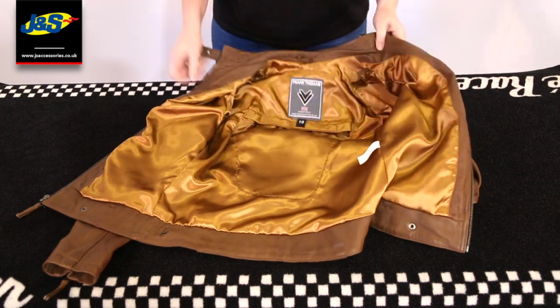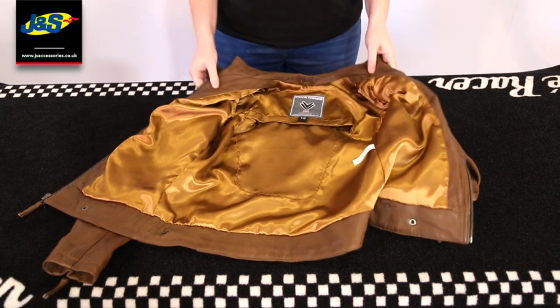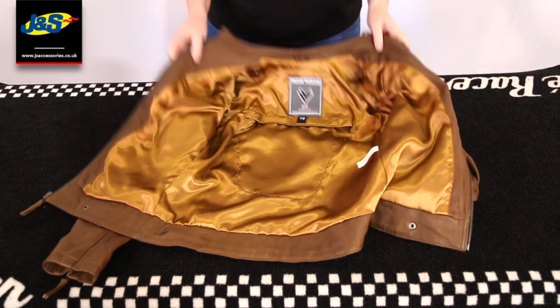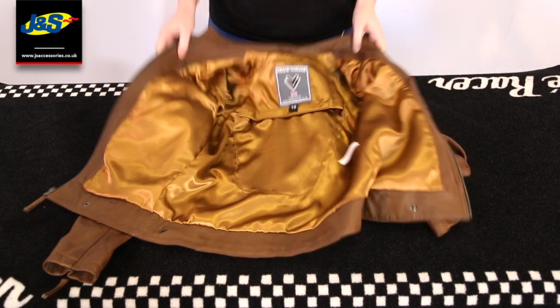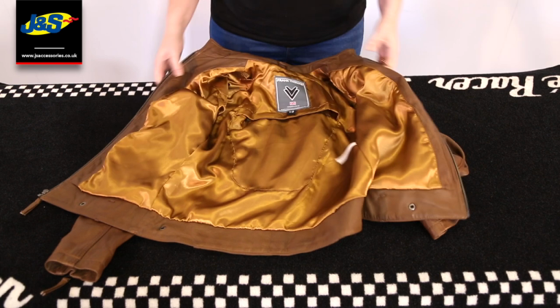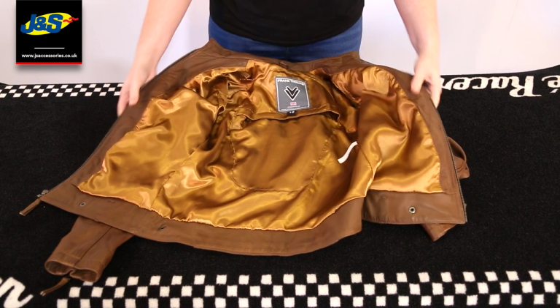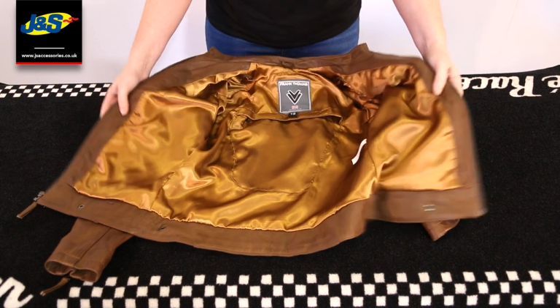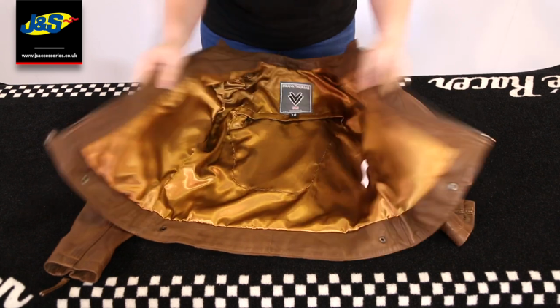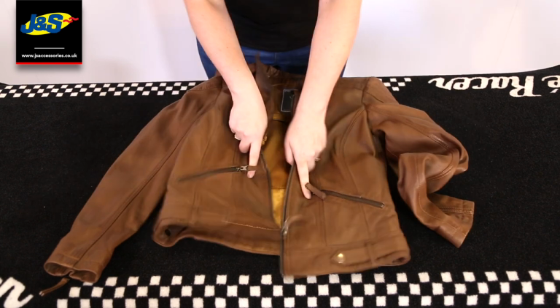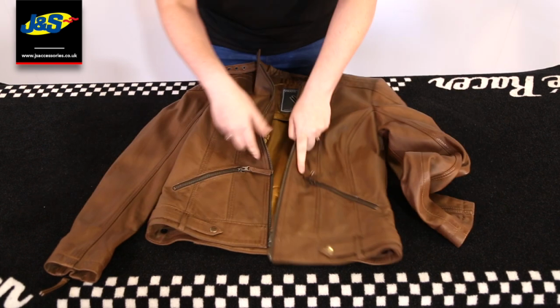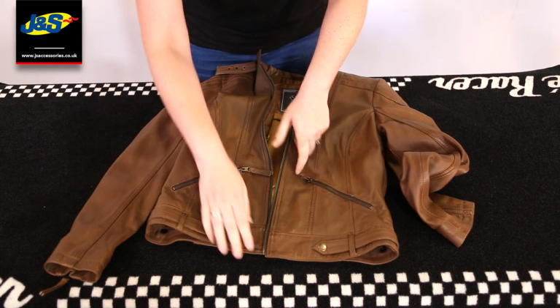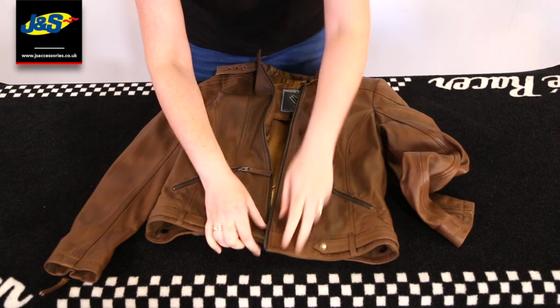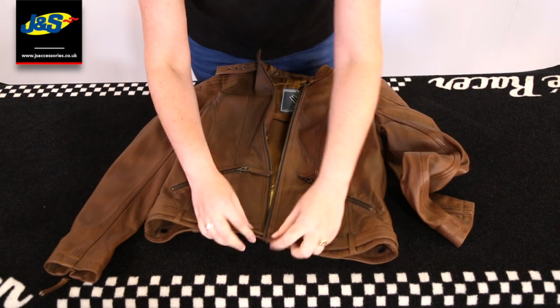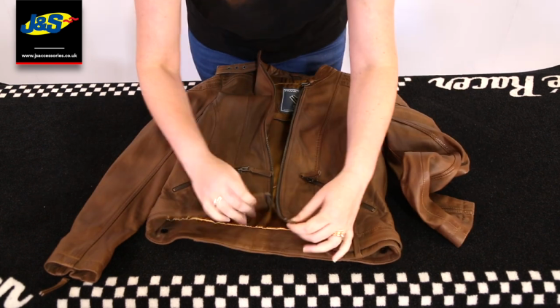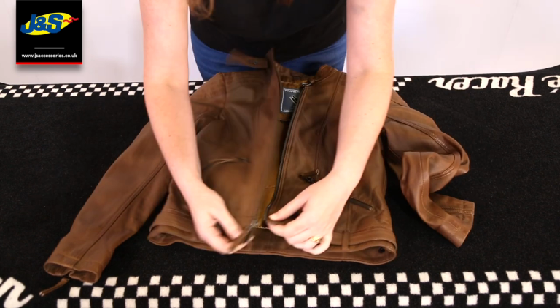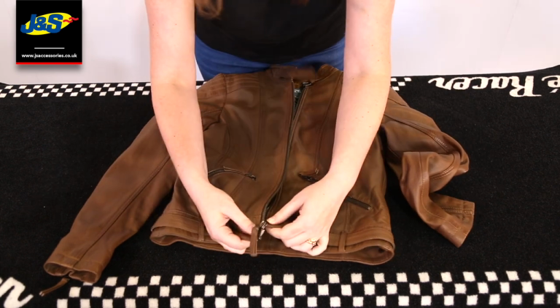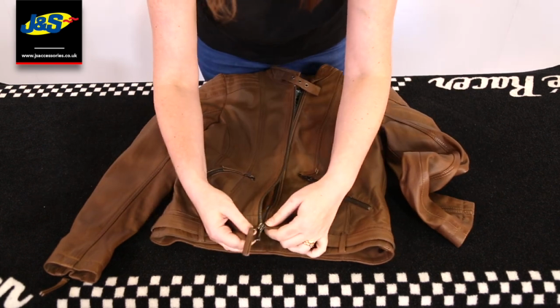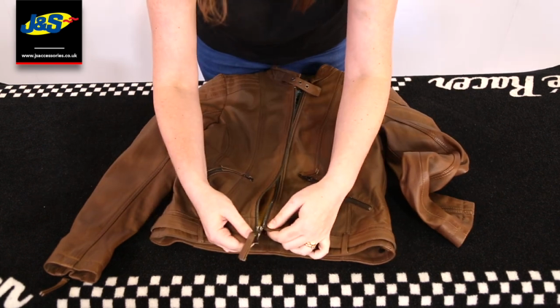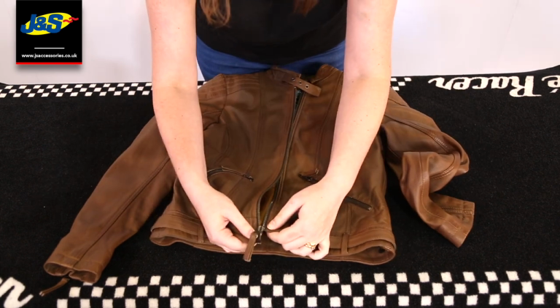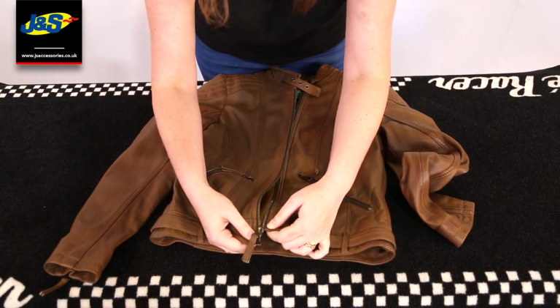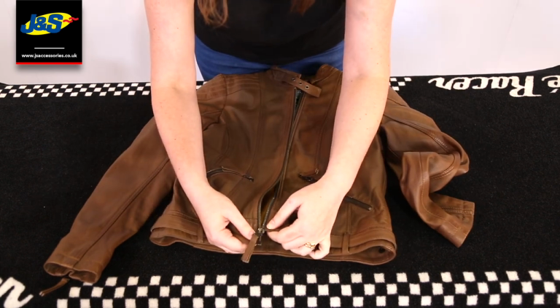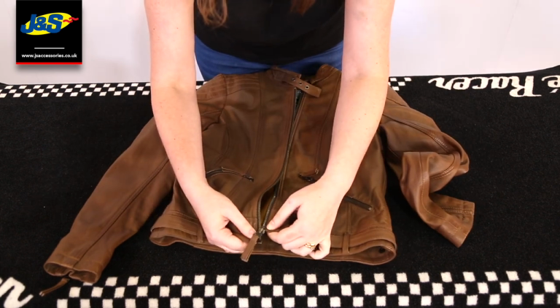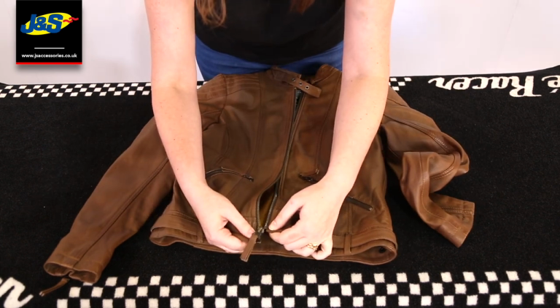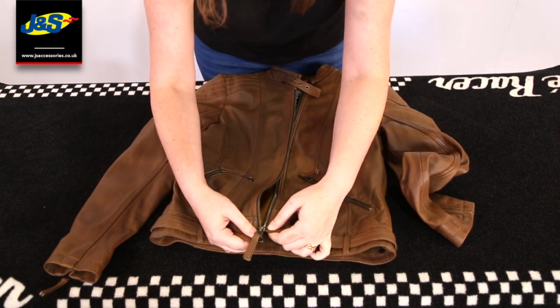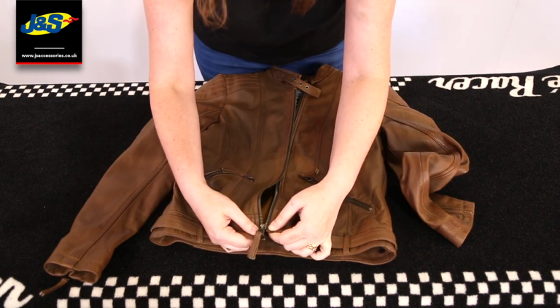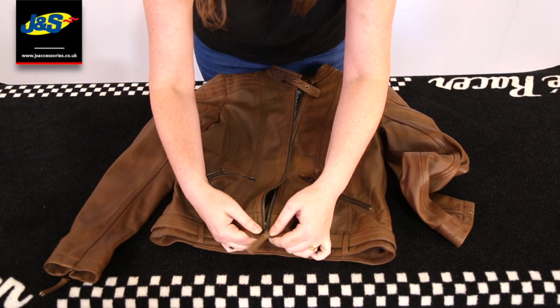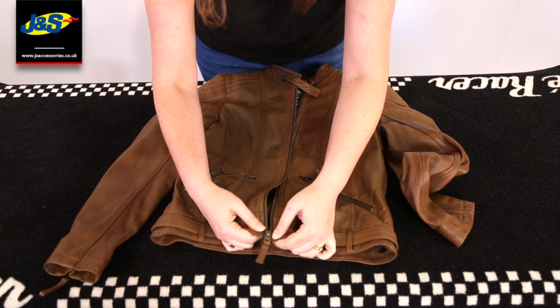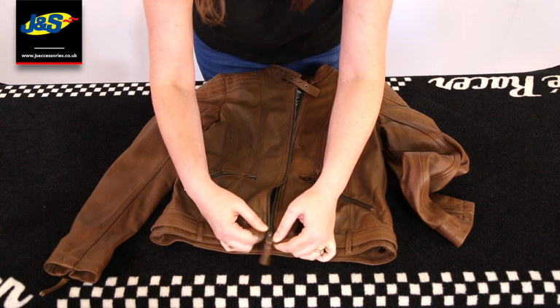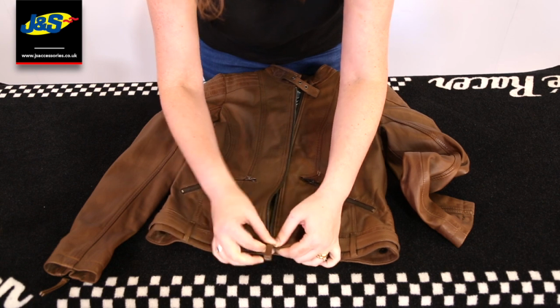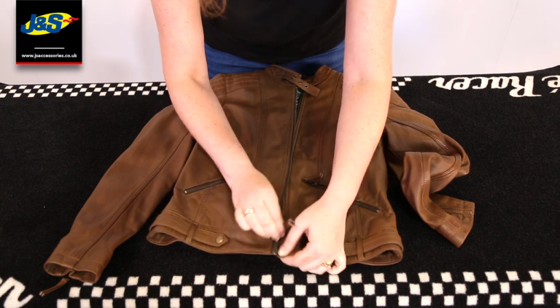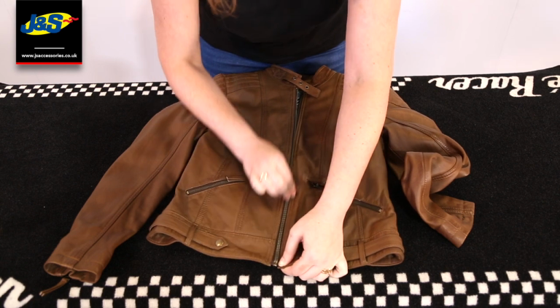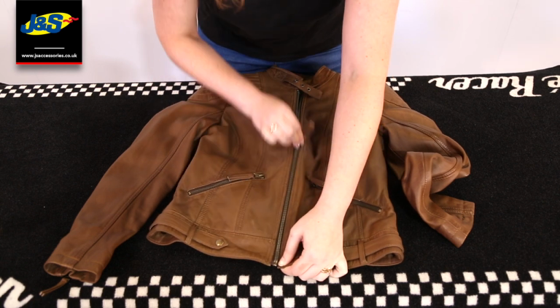And that is the Frank Thomas Alex Ladies Leather Jacket, available in our 30 stores nationwide and online.